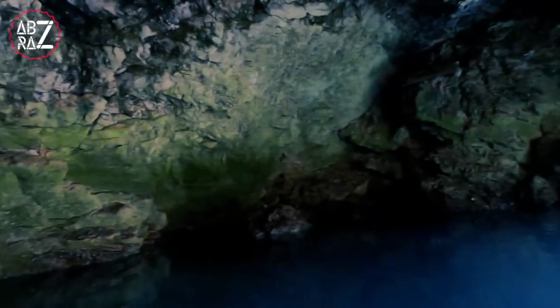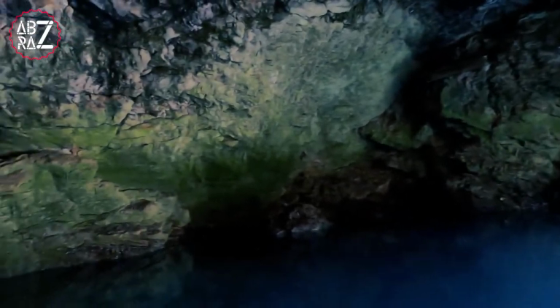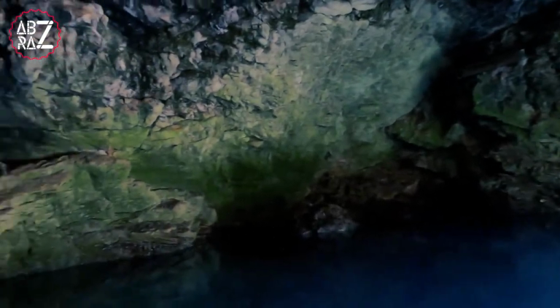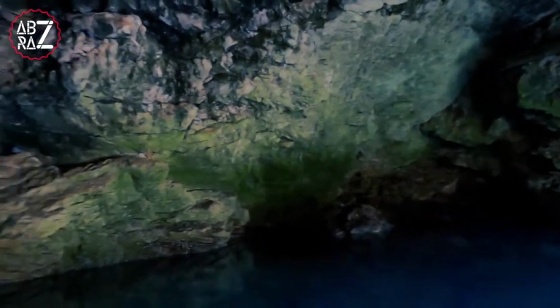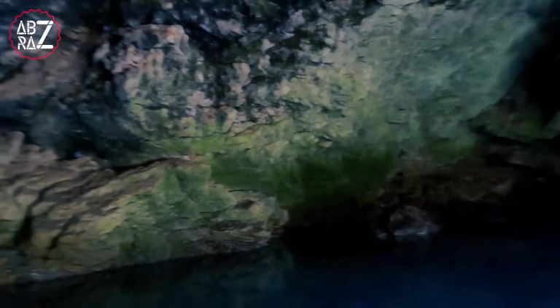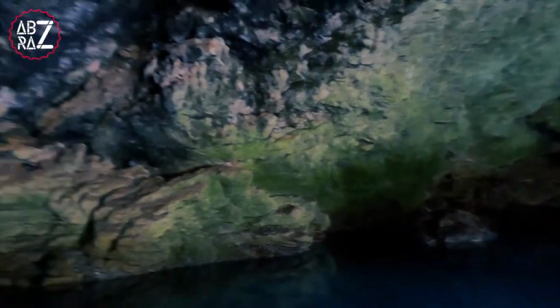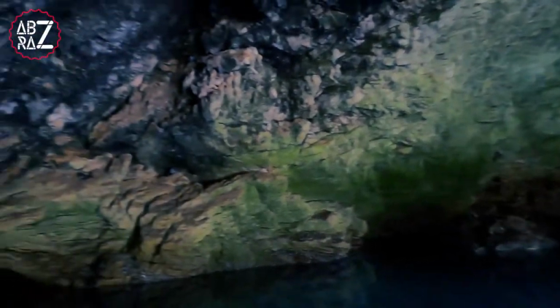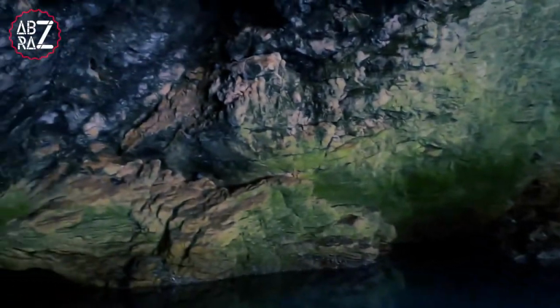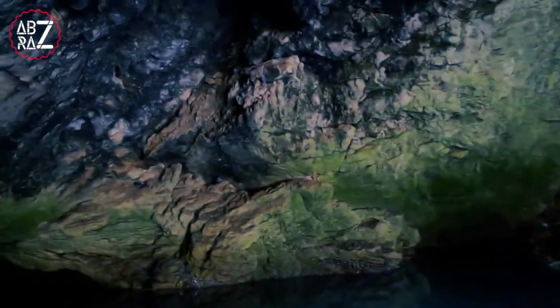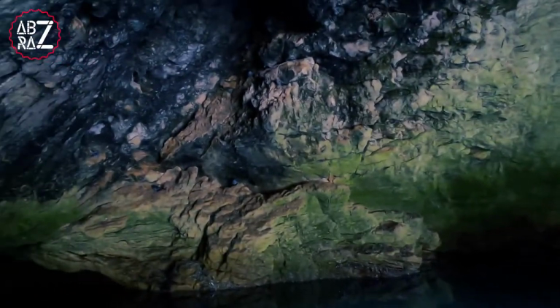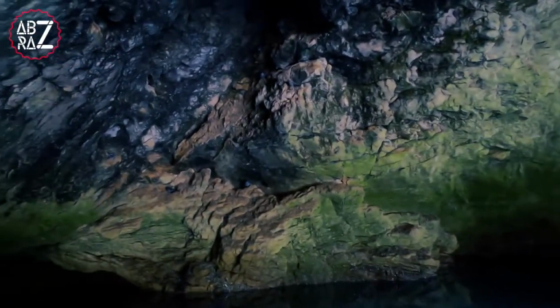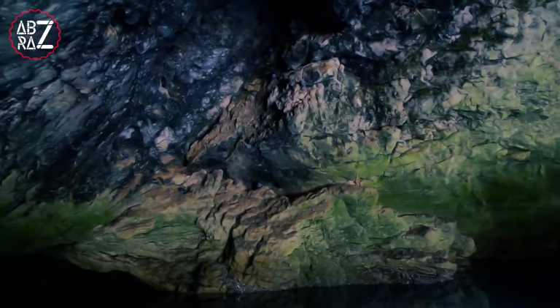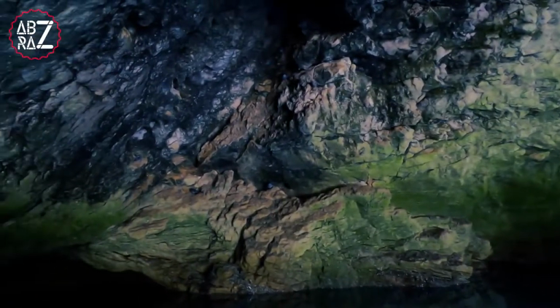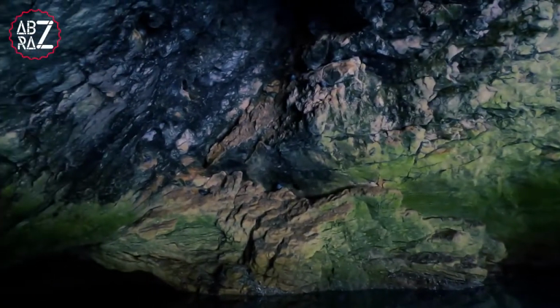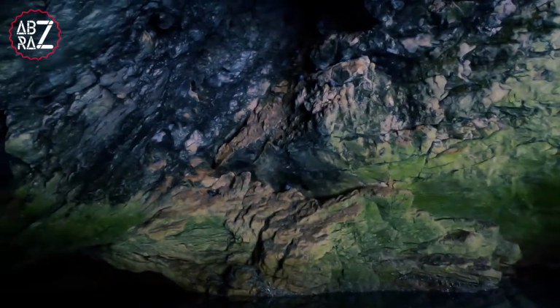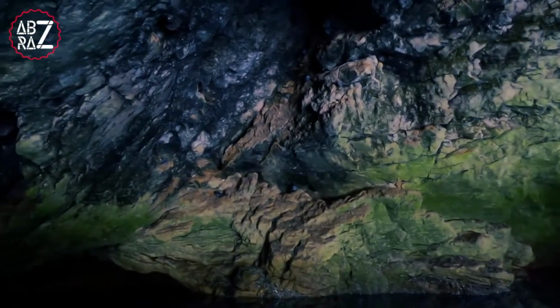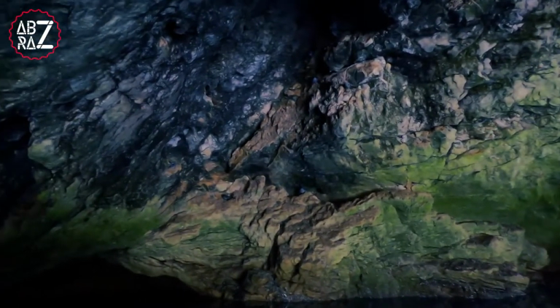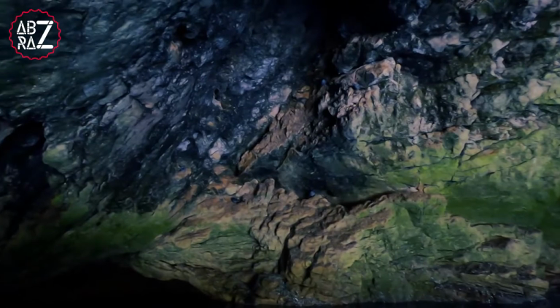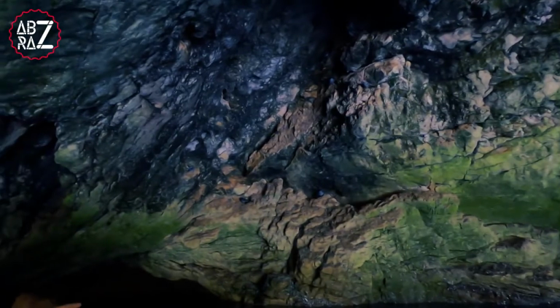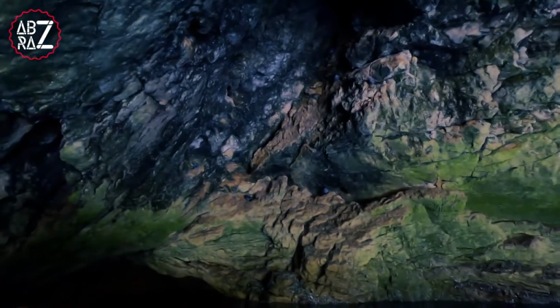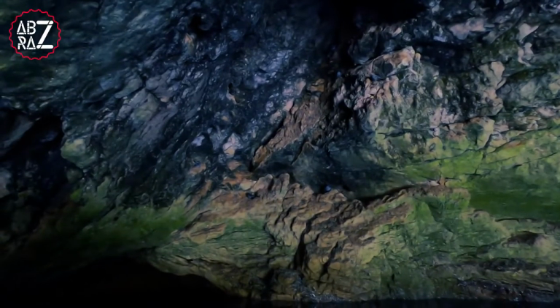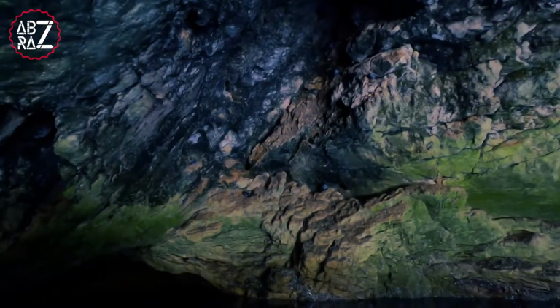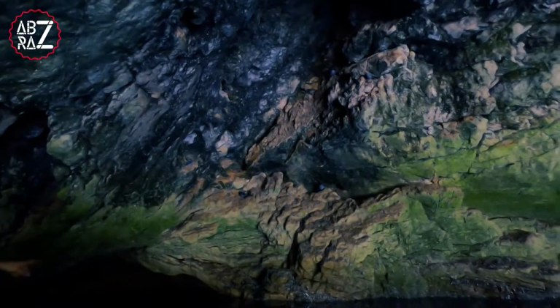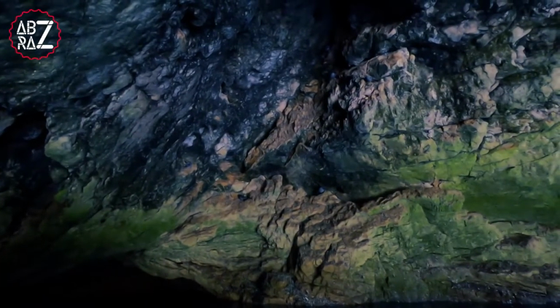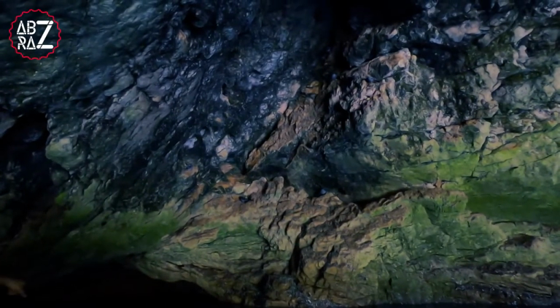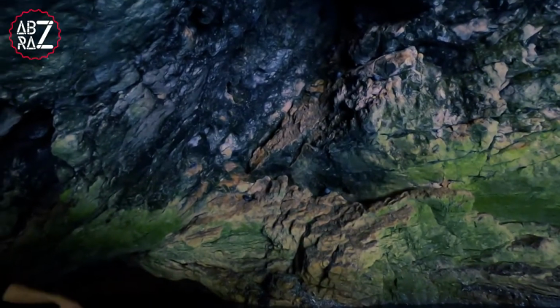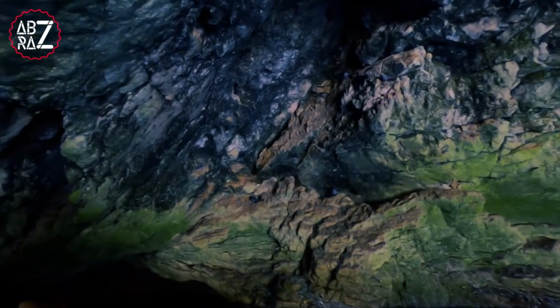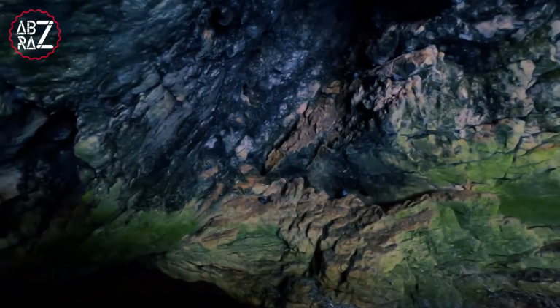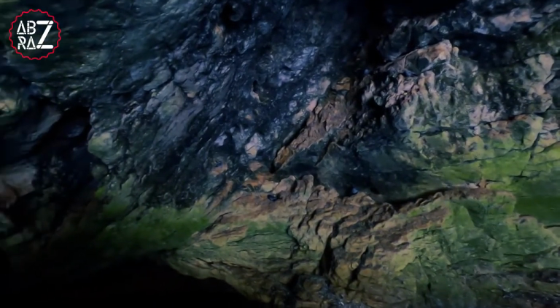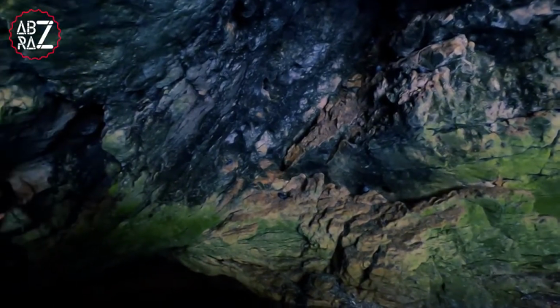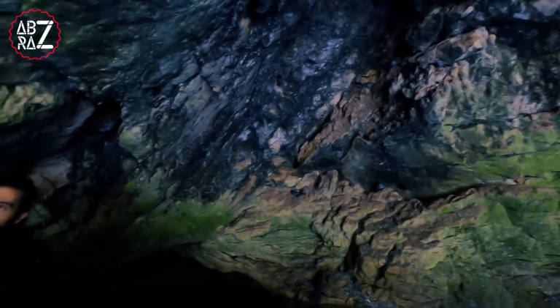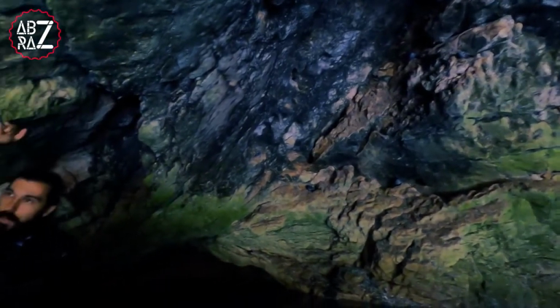Here on this right side it's 10 meters deep. On the other side it's 4 meters, and here in front of us it's like 30 meters — 3-0.